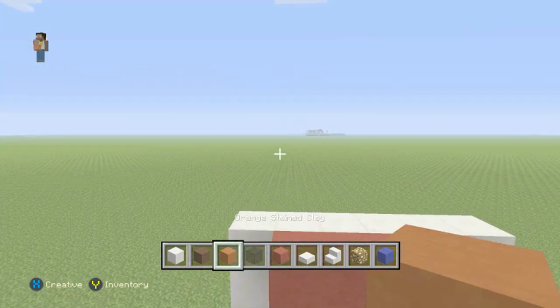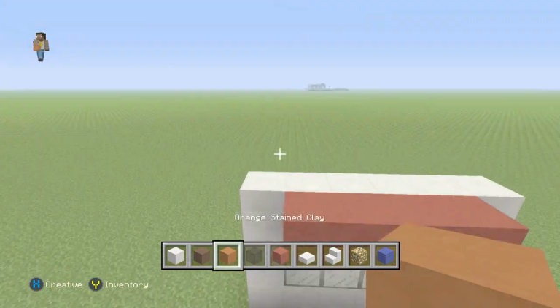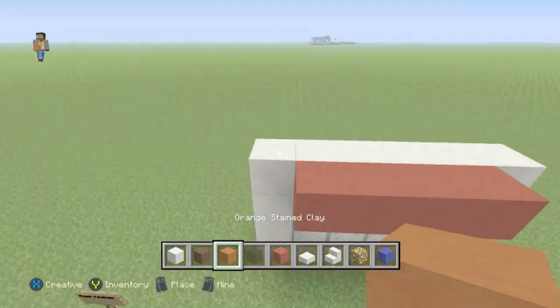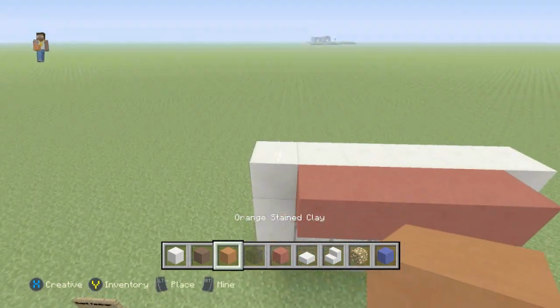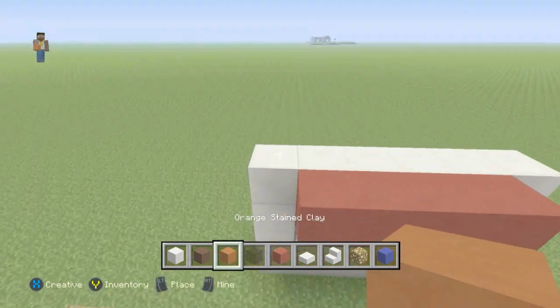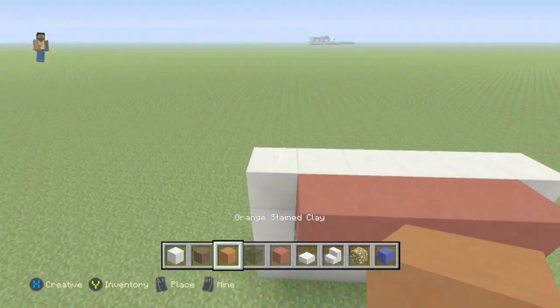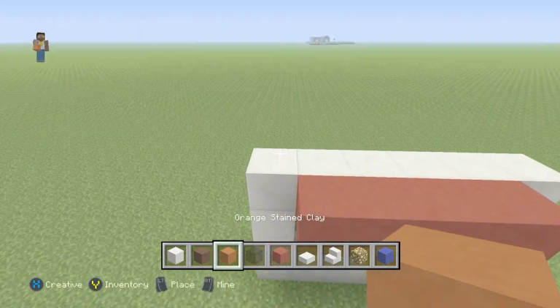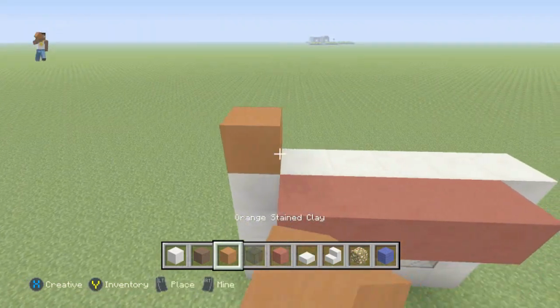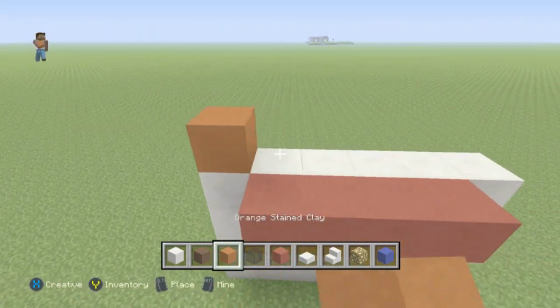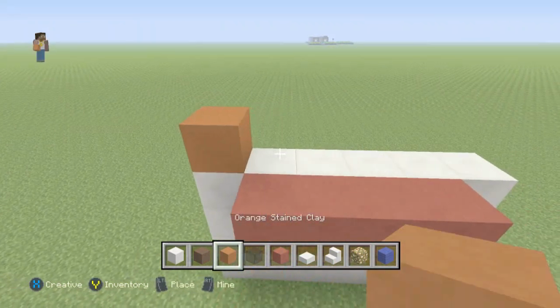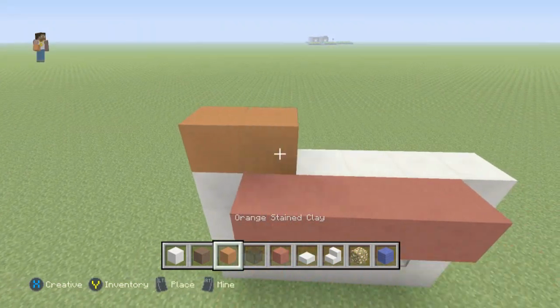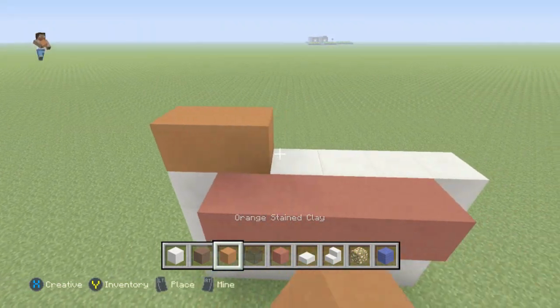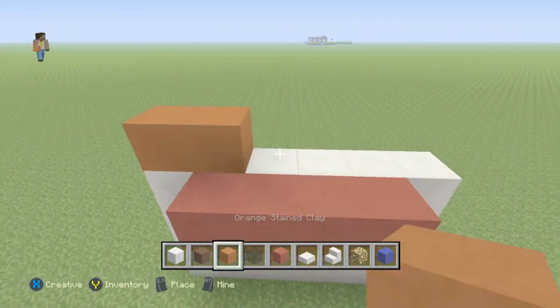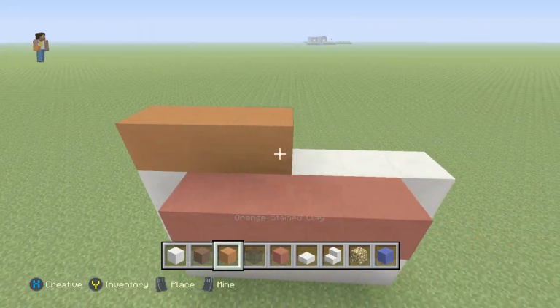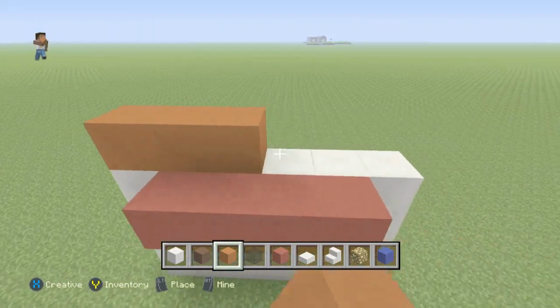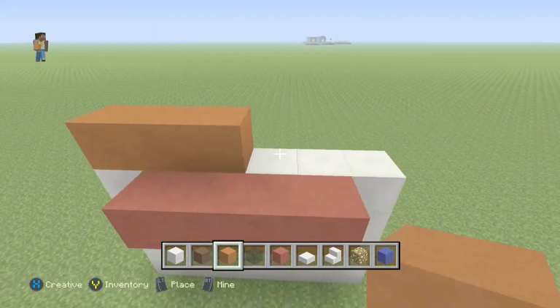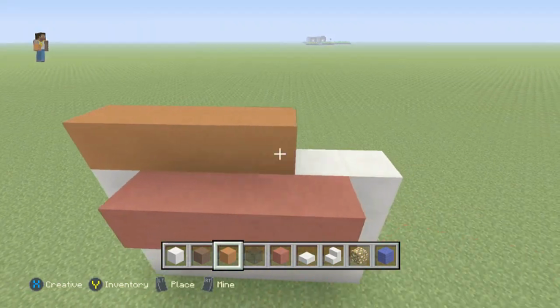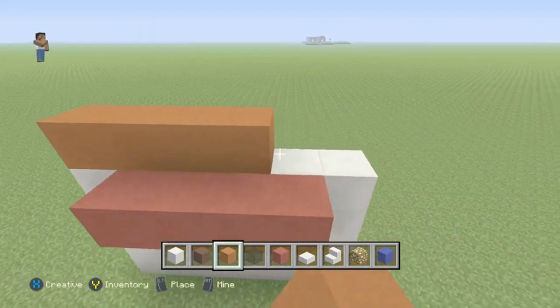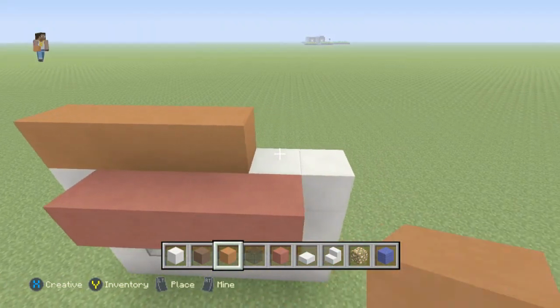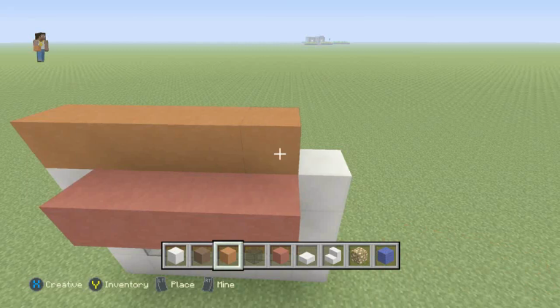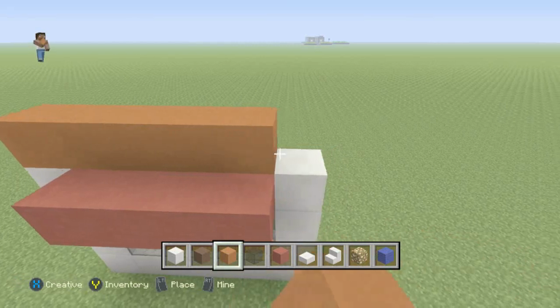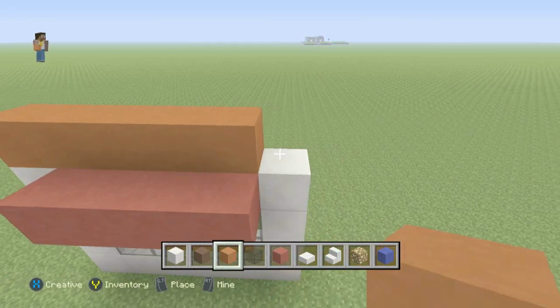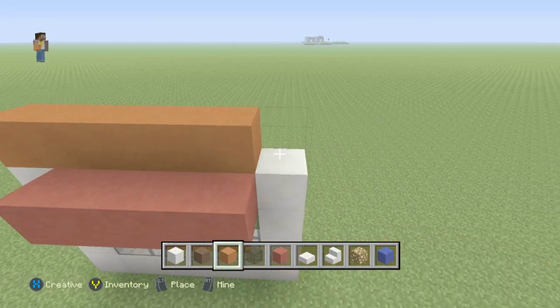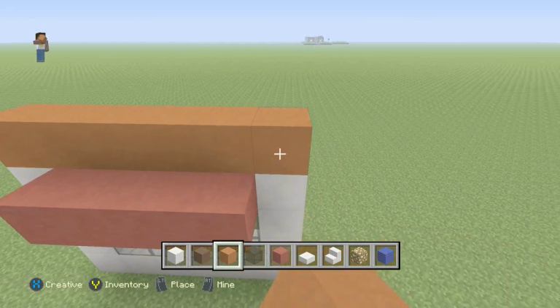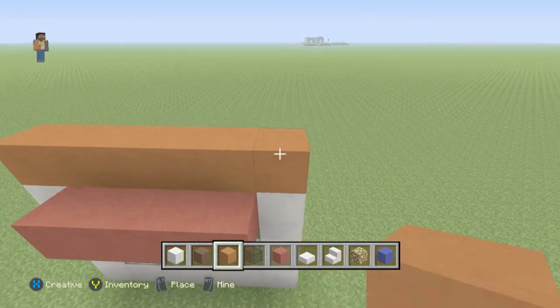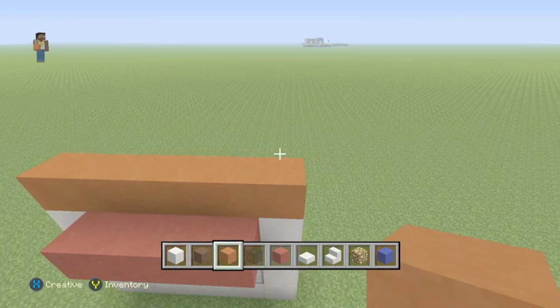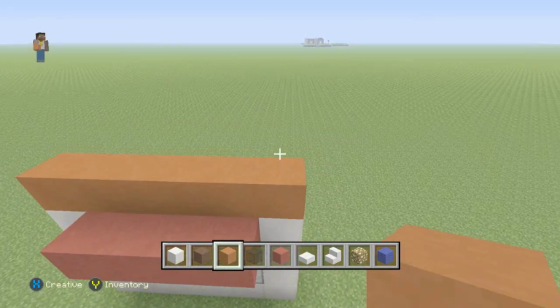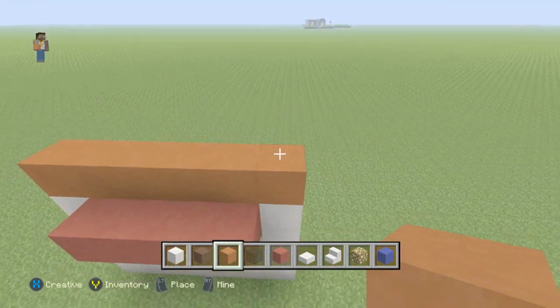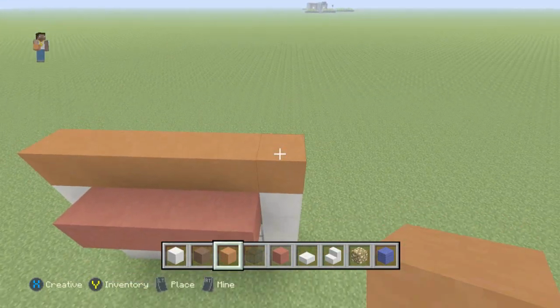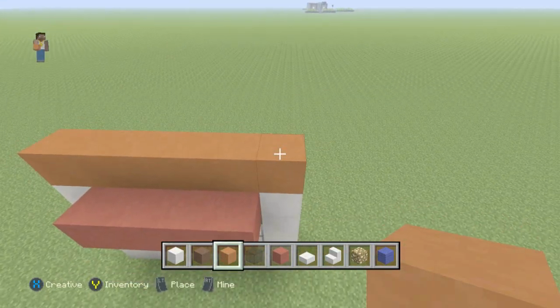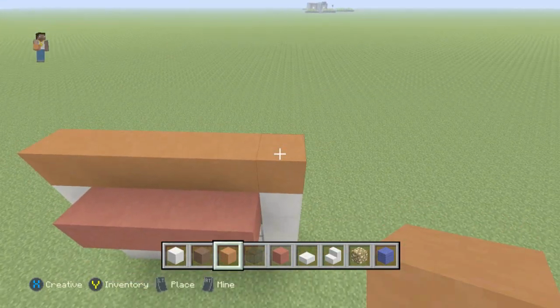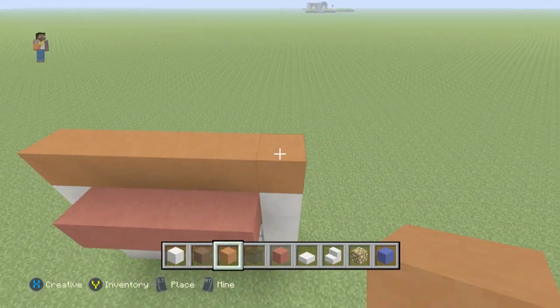Once we get that done, we're going to grab our orange stained clay and we're going to be building up four high with that.